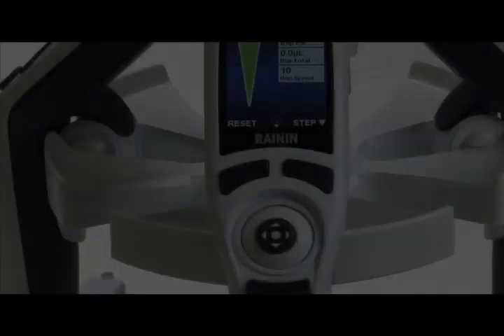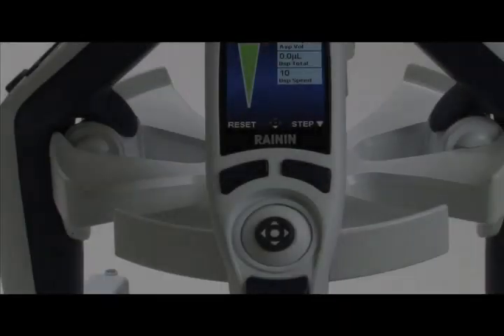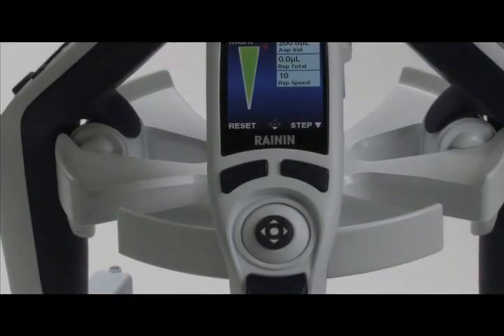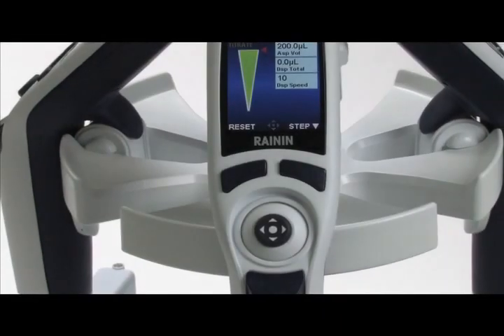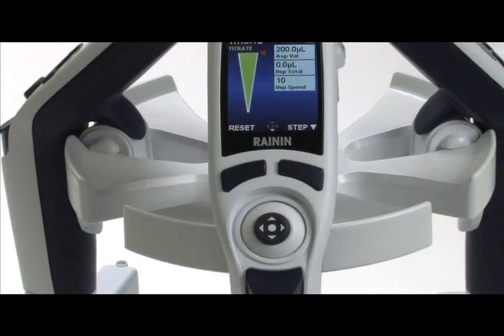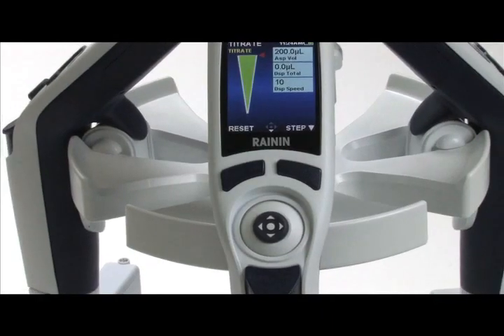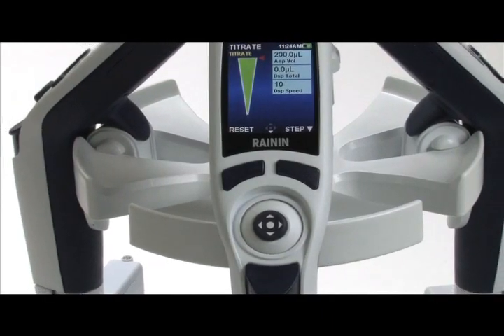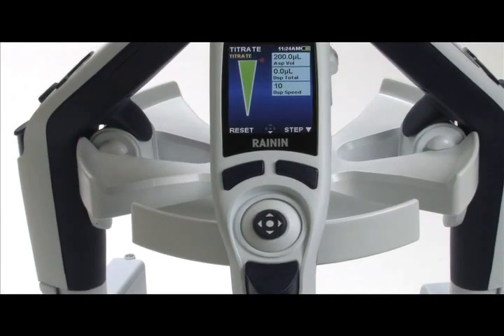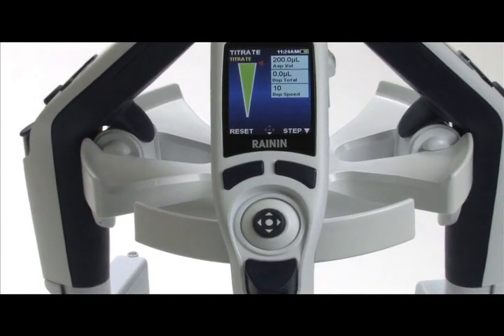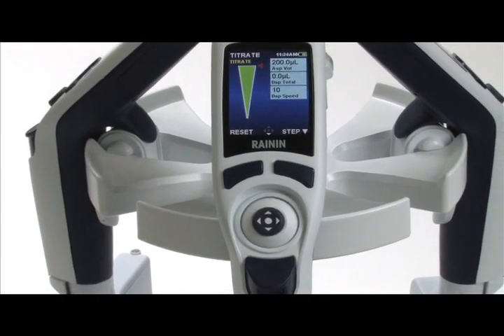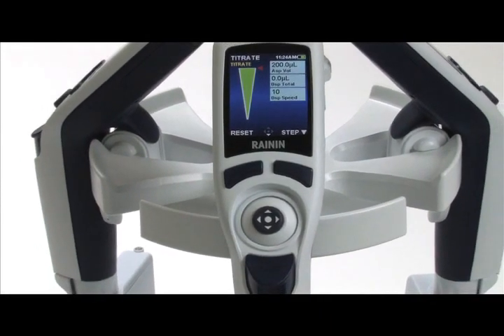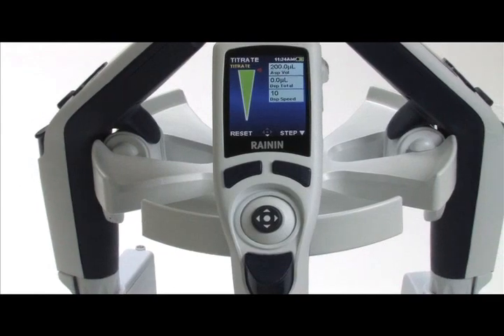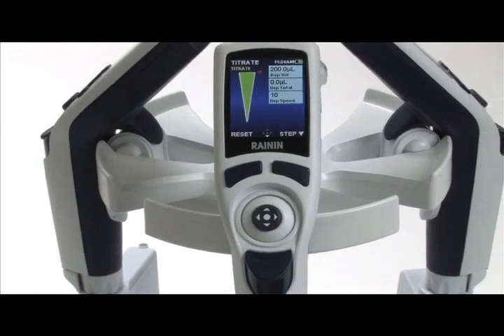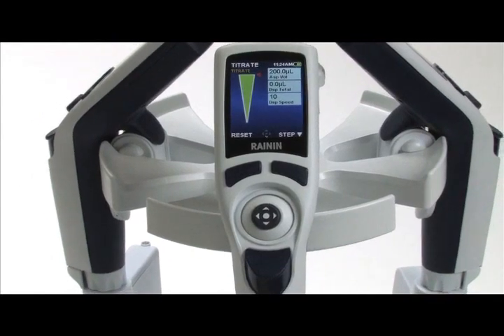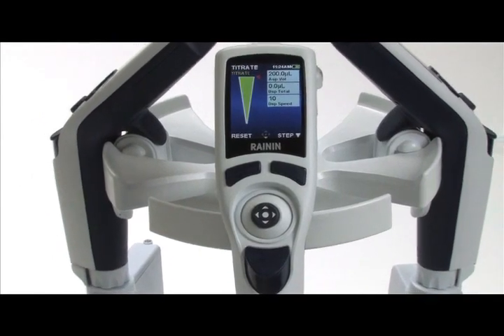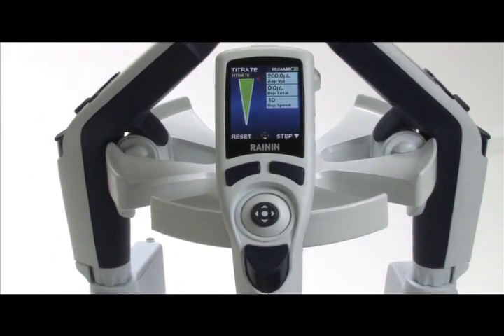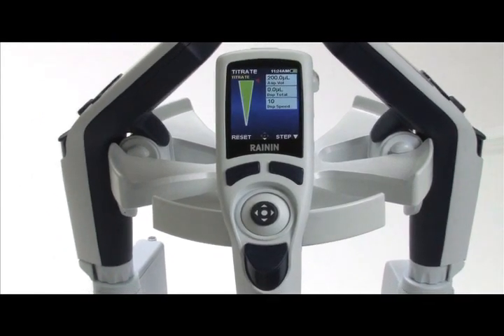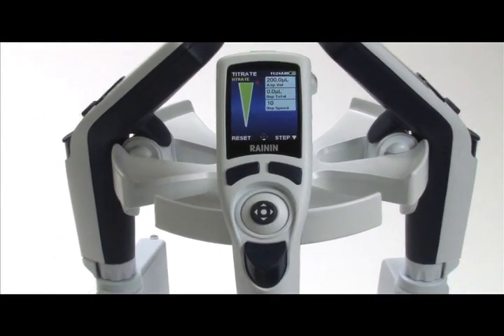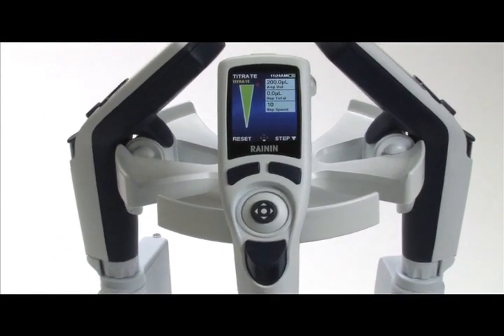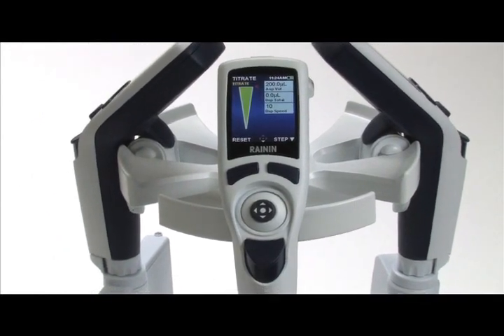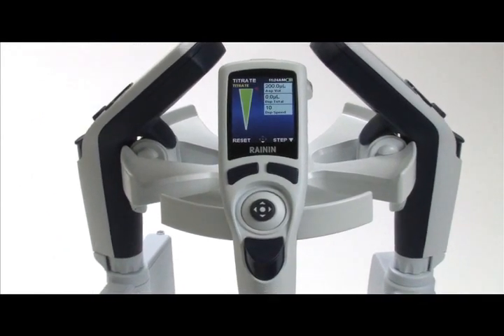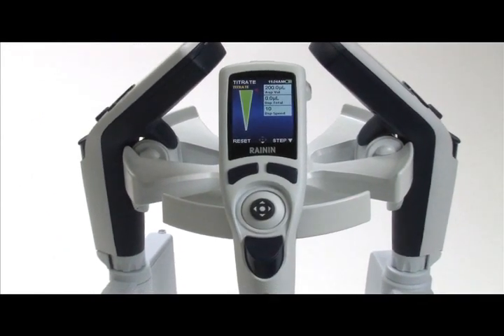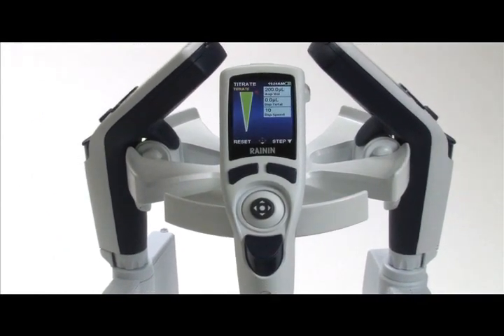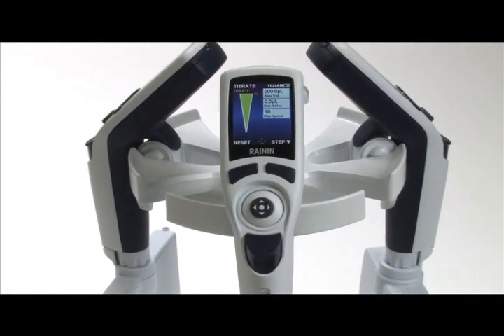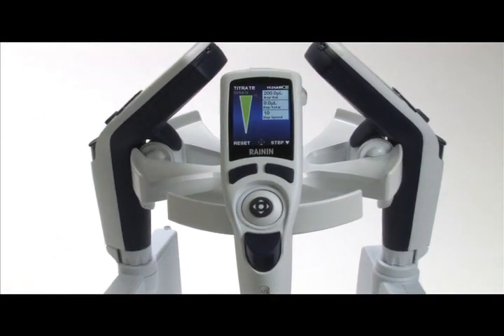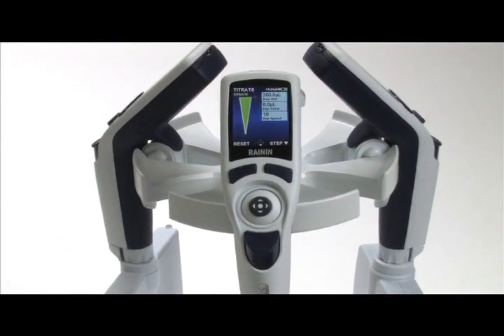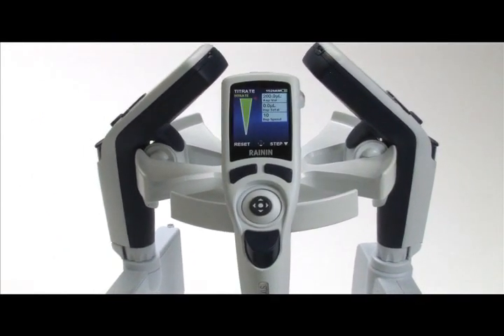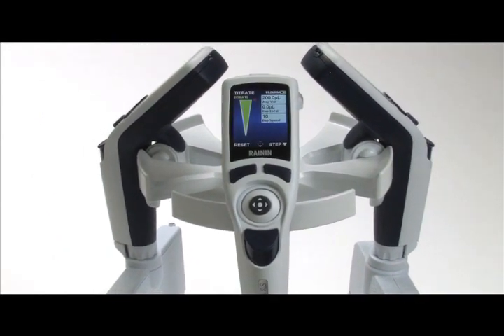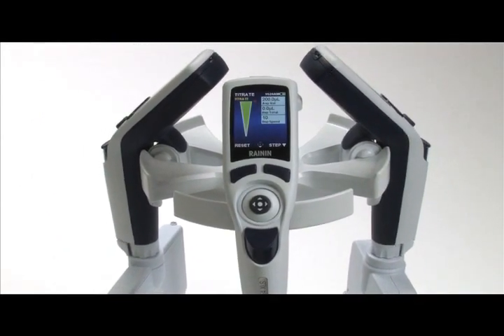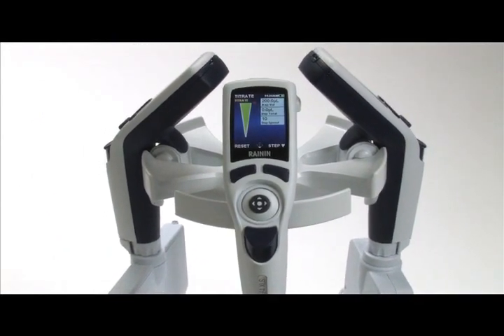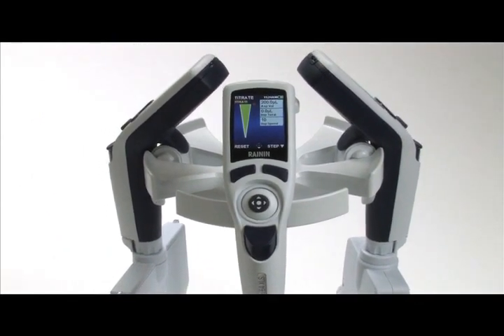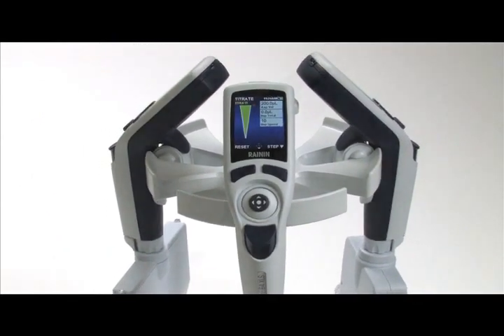Rainin's new E4 XLS sets new standards for simplicity, performance, and versatility.